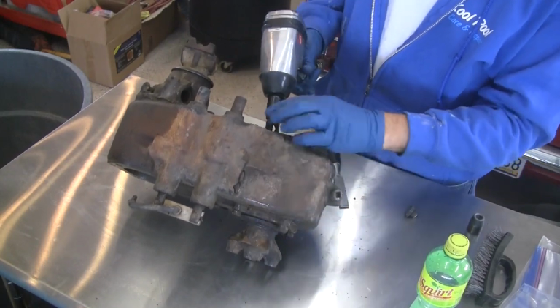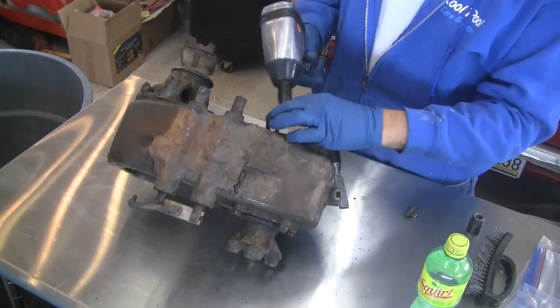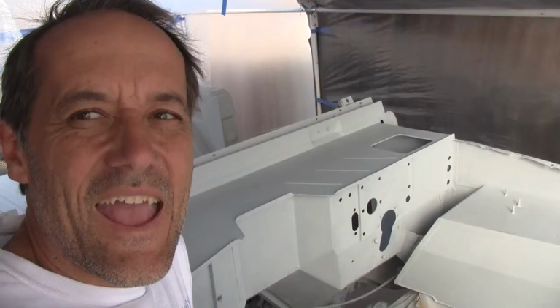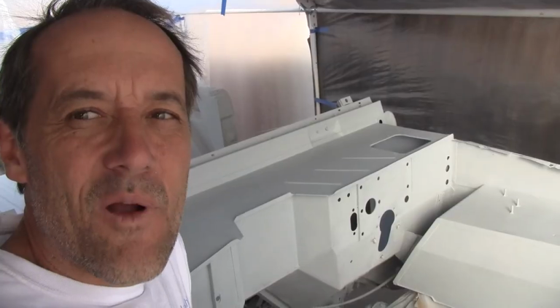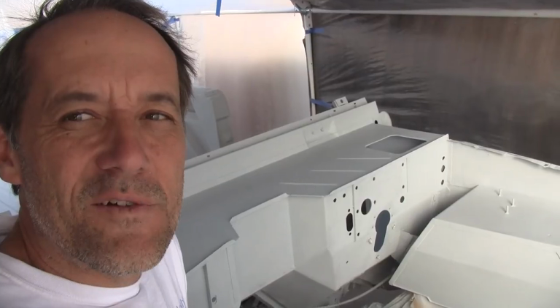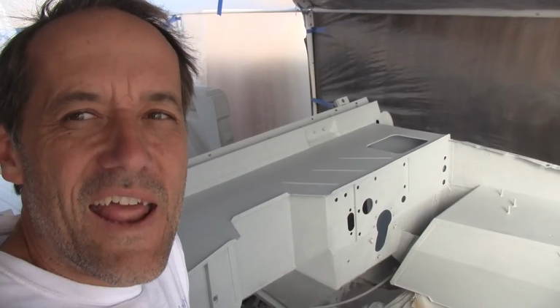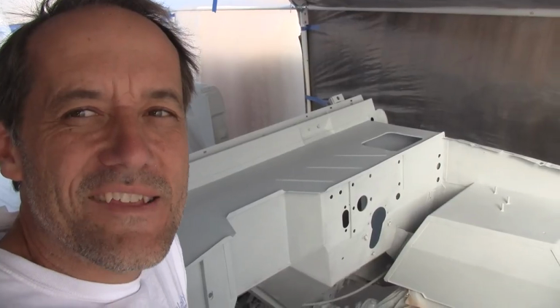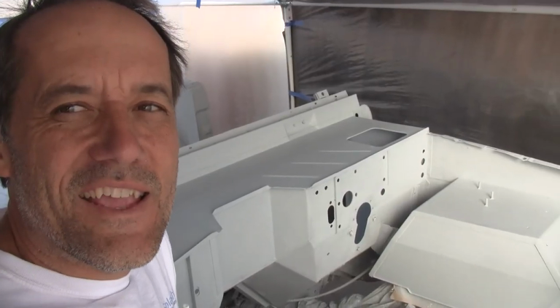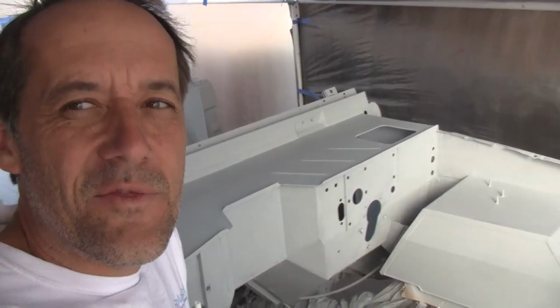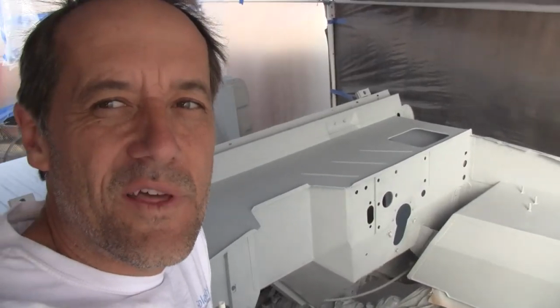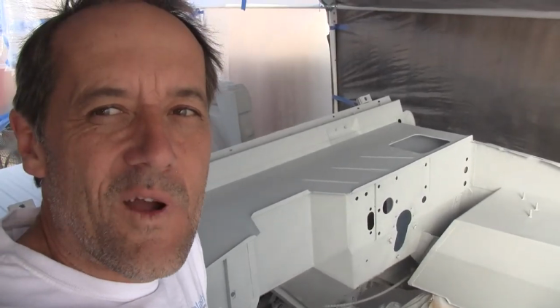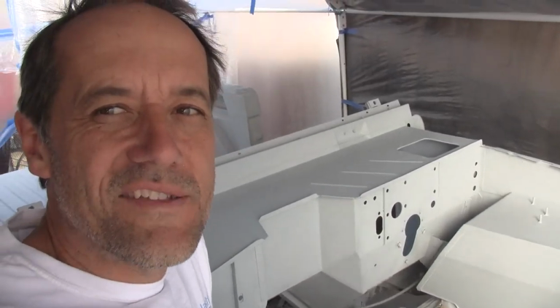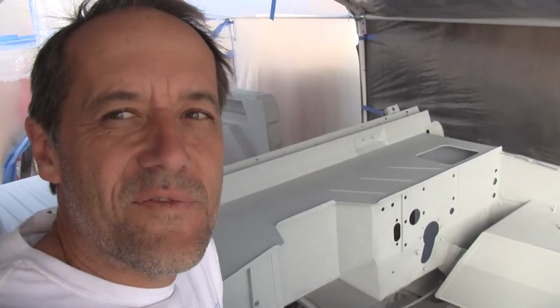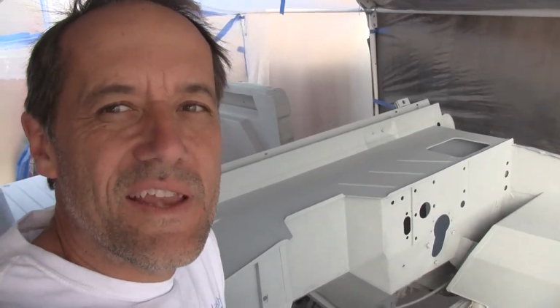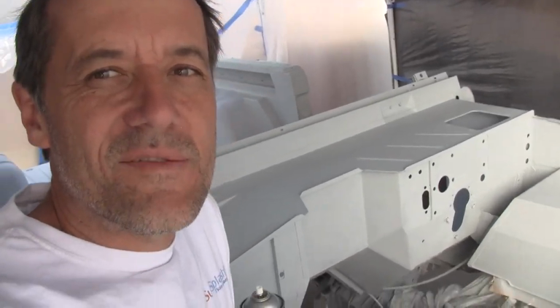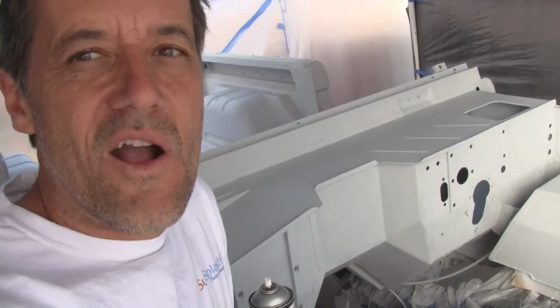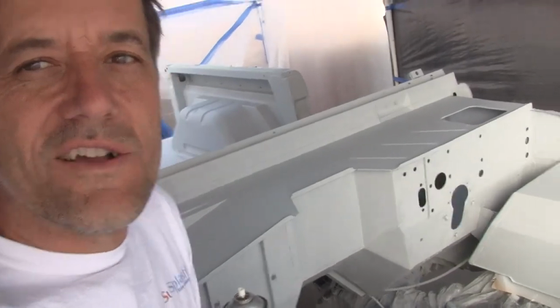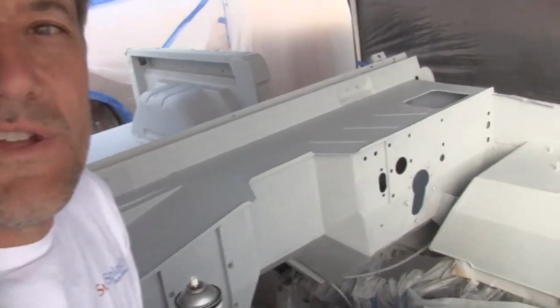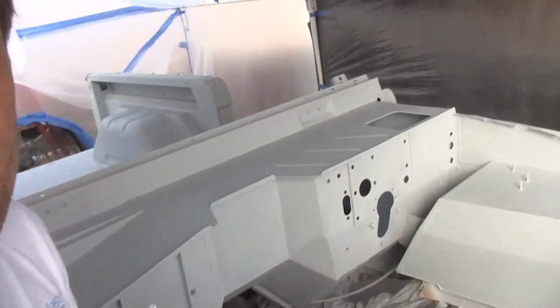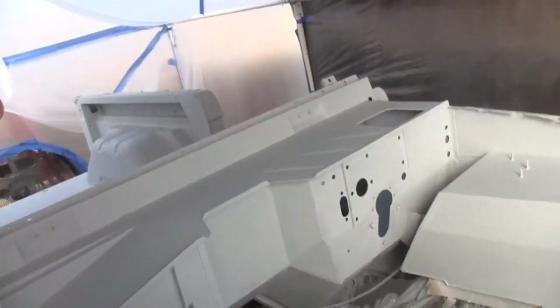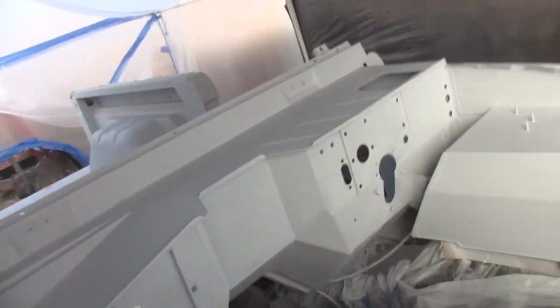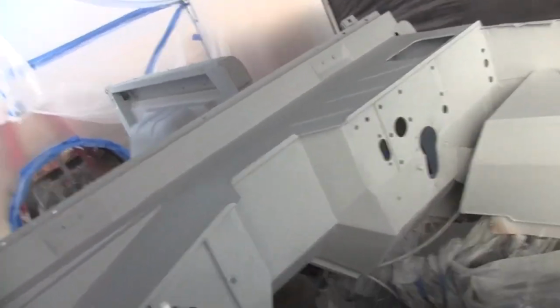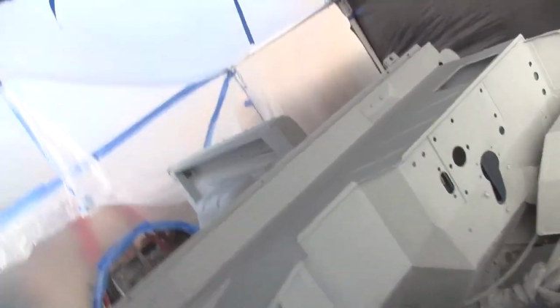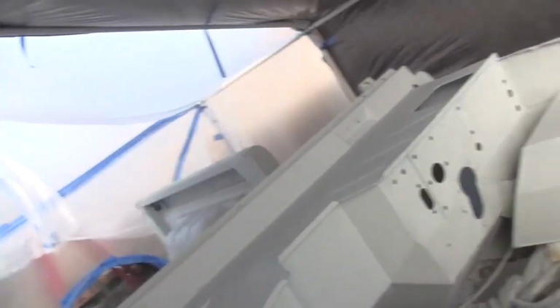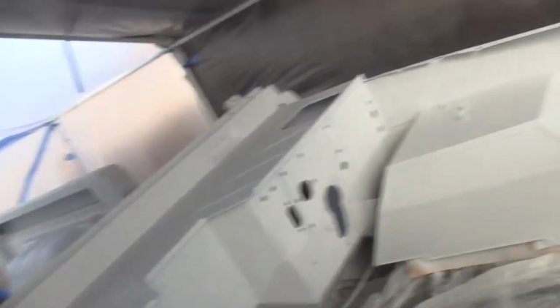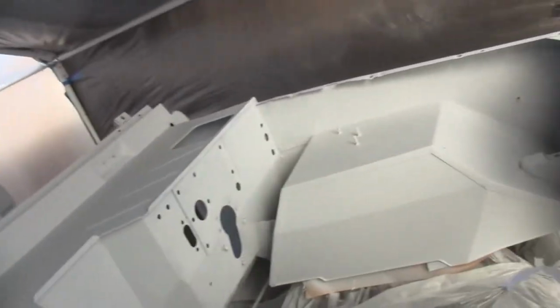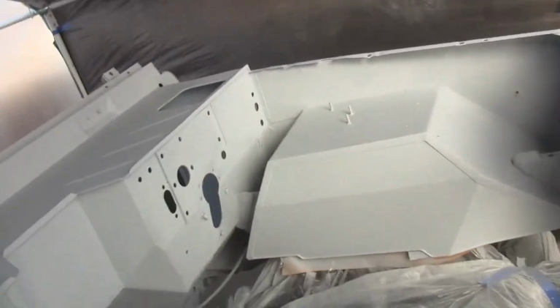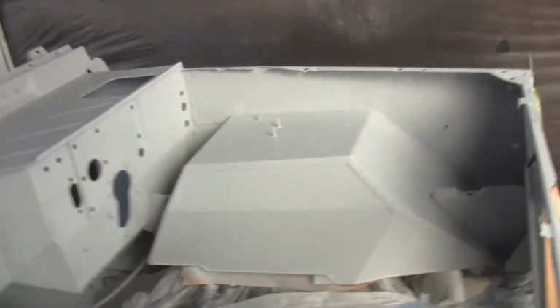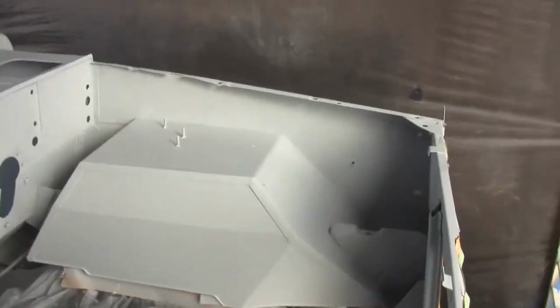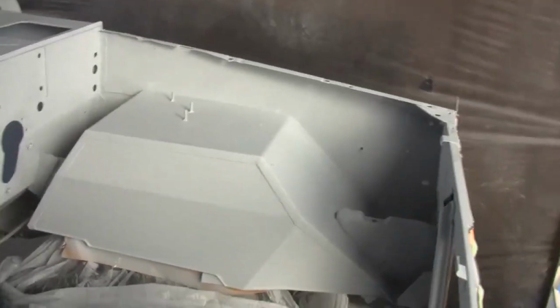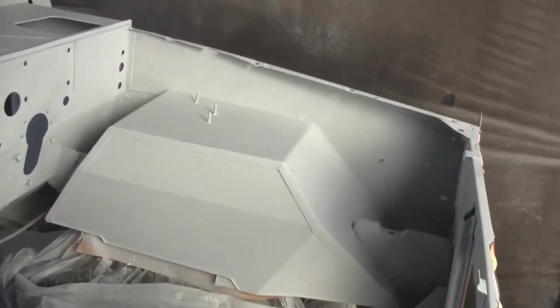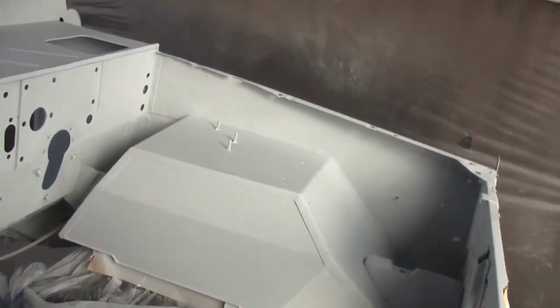Hey, Bronco! Fanatic's Keith with Rising Phoenix Bronco here, and it's a big day — it is paint day.